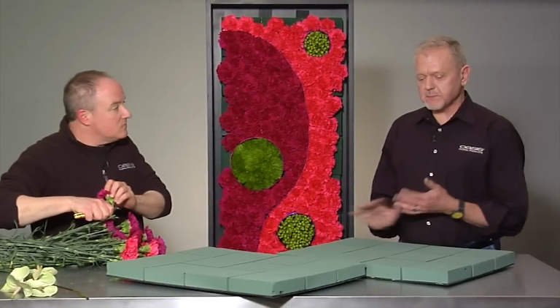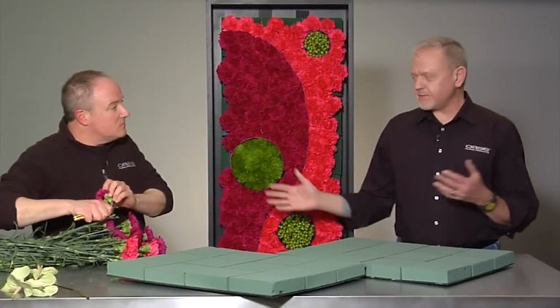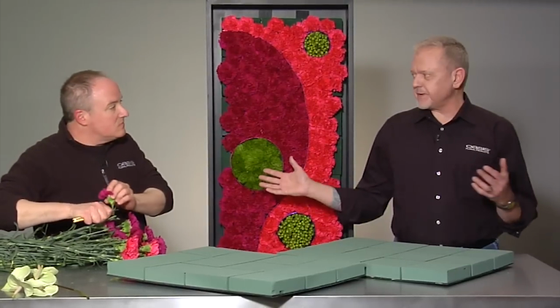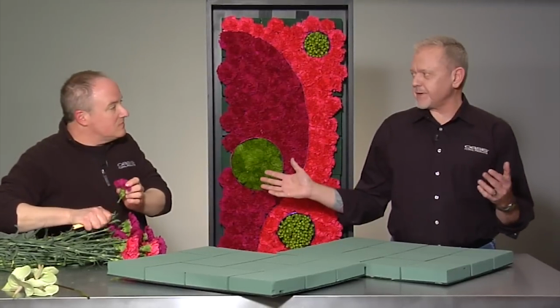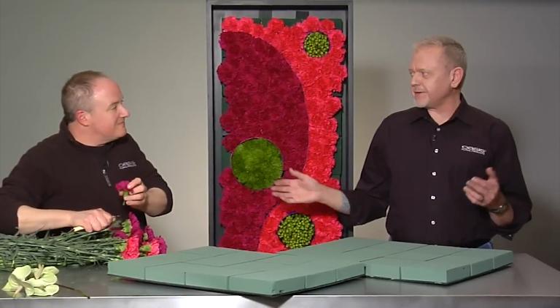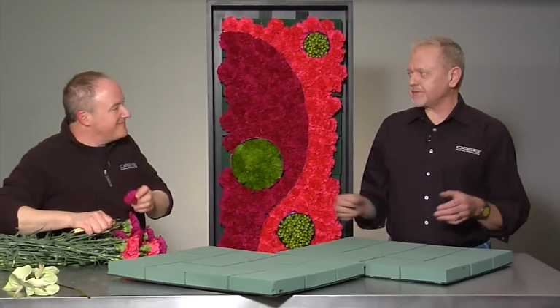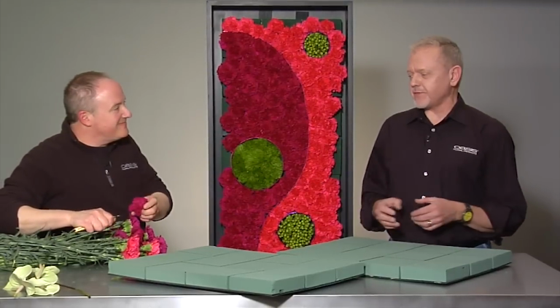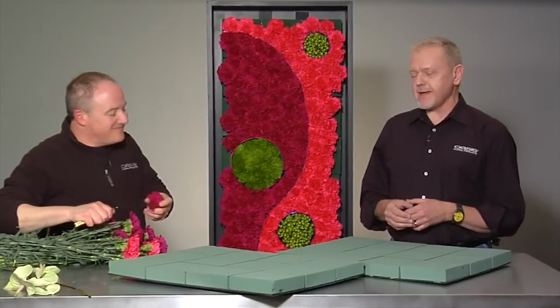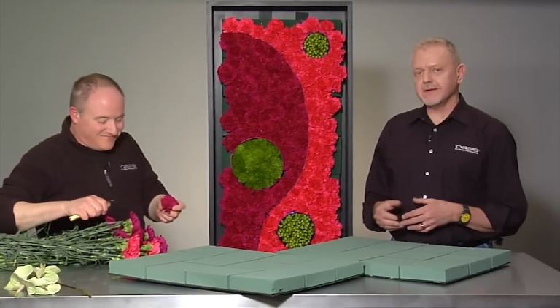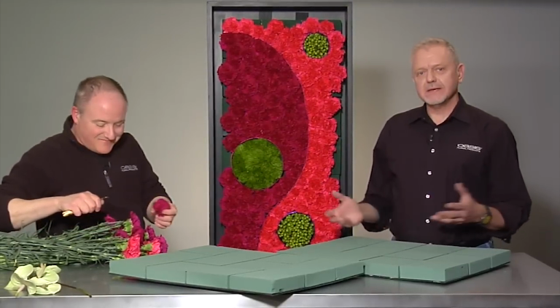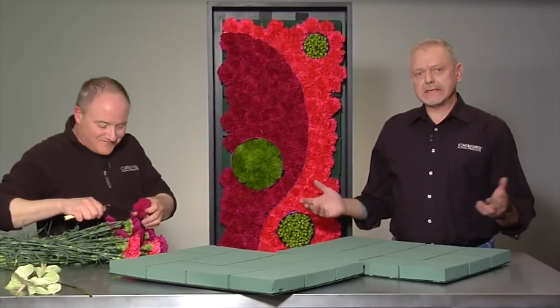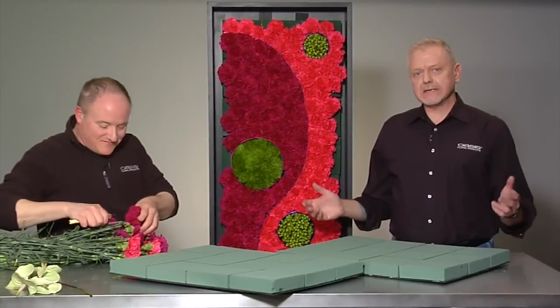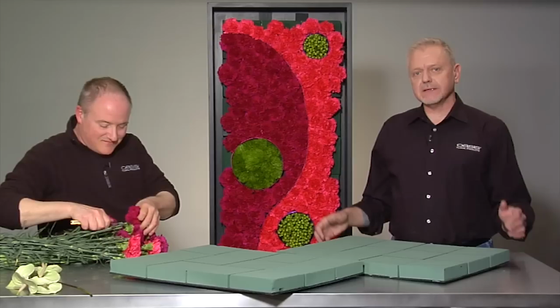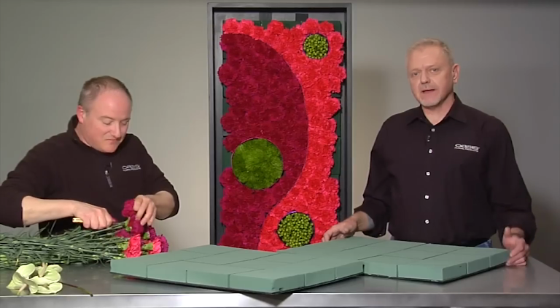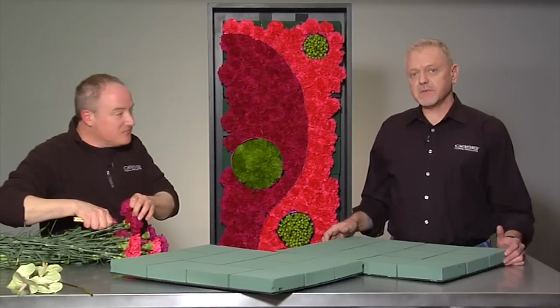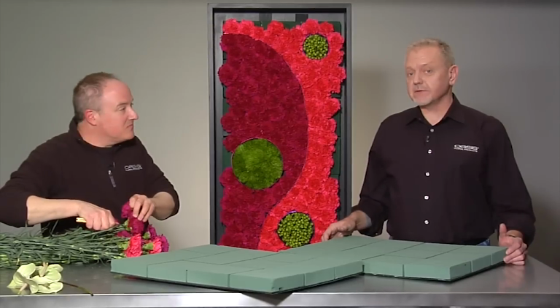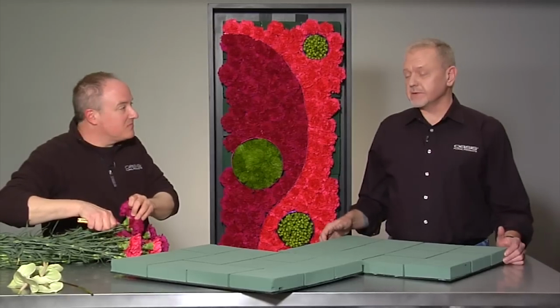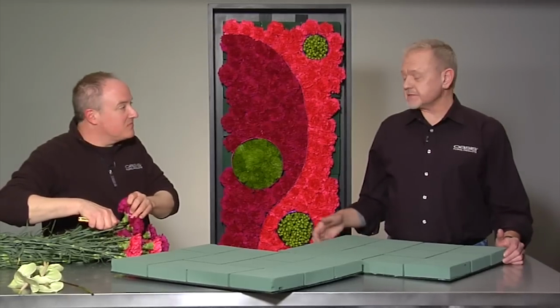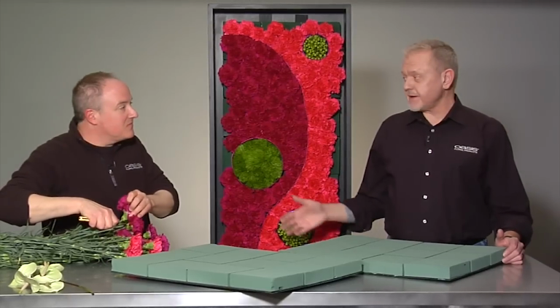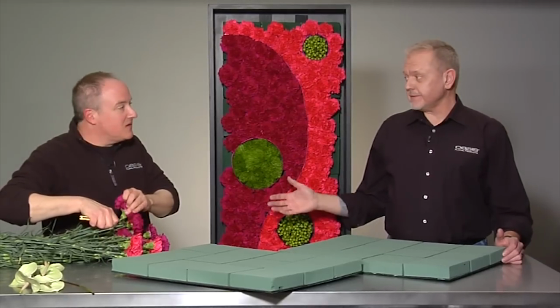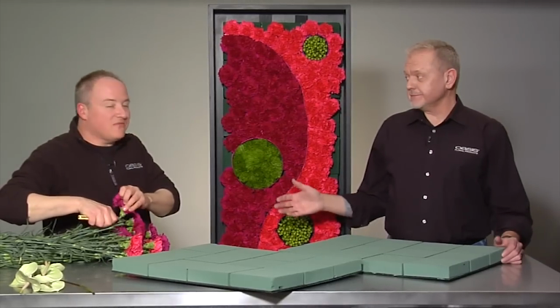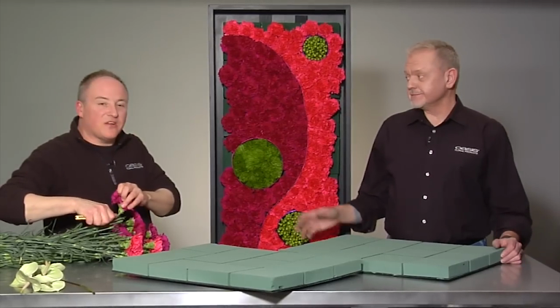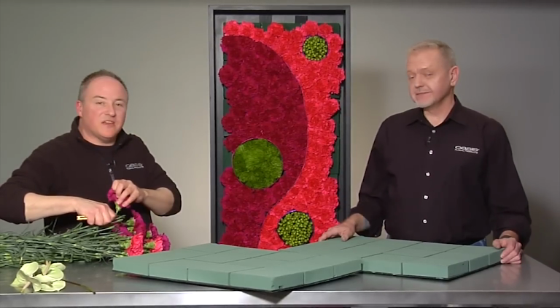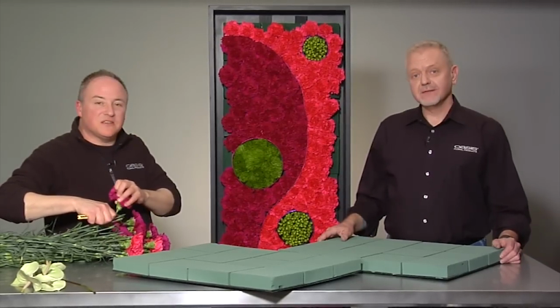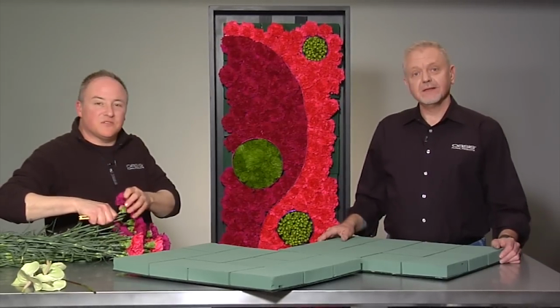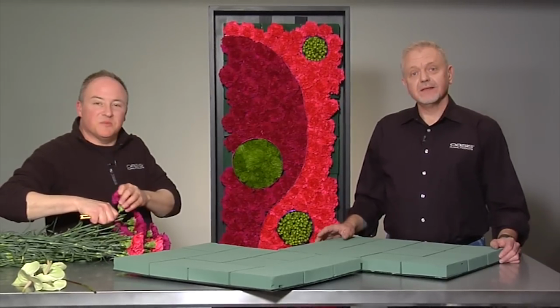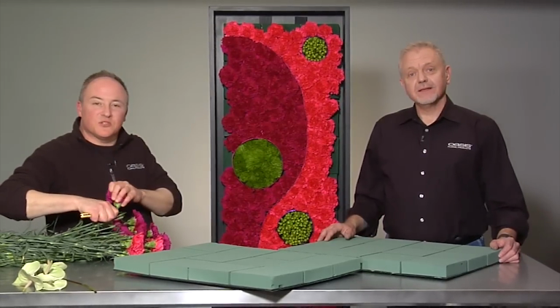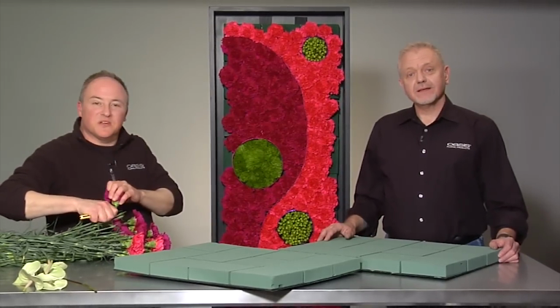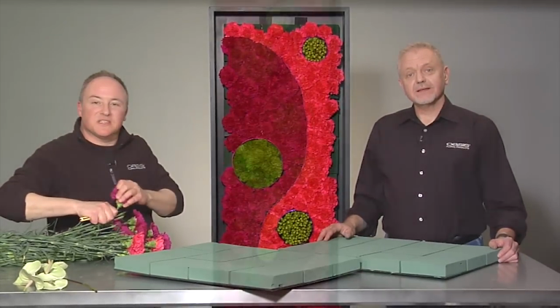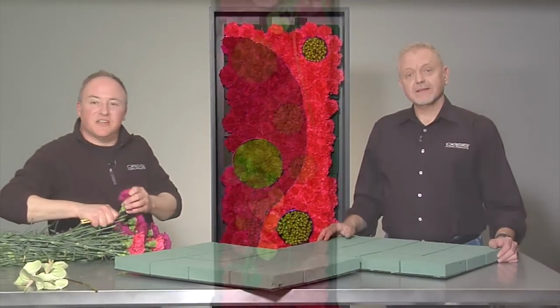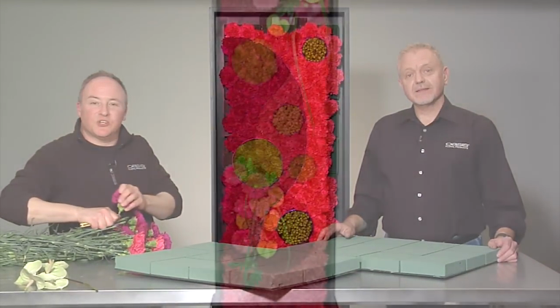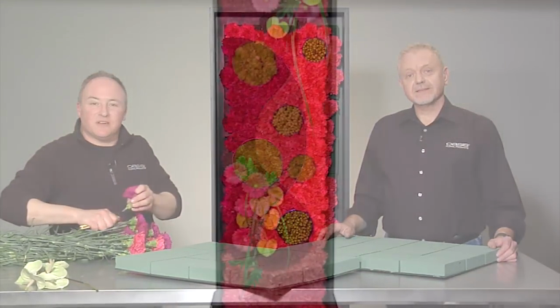It's been fun working with Frank. I'm Kevin Jovesacker and I'm Frank Faiza for Smithers Oasis Idea Channel.